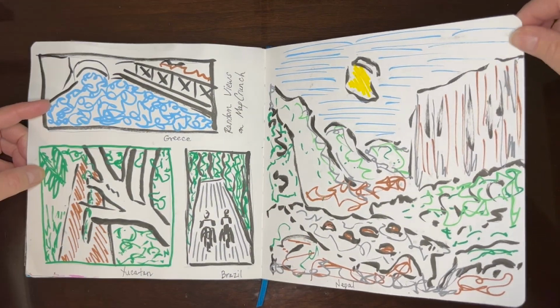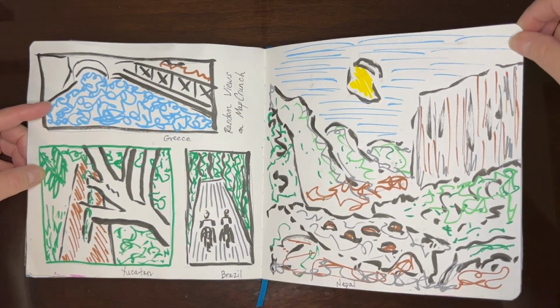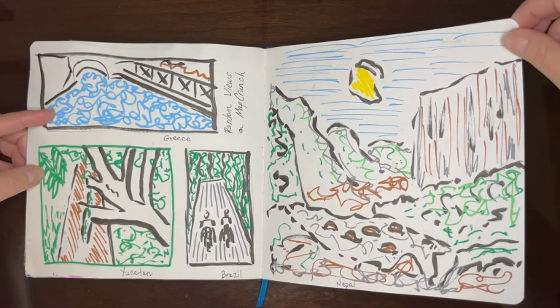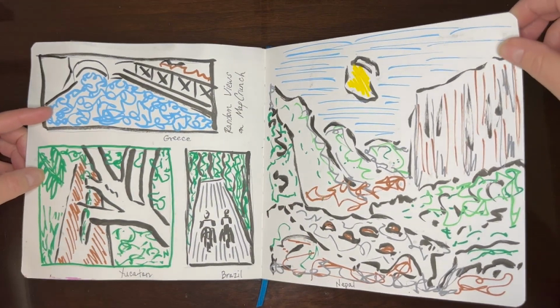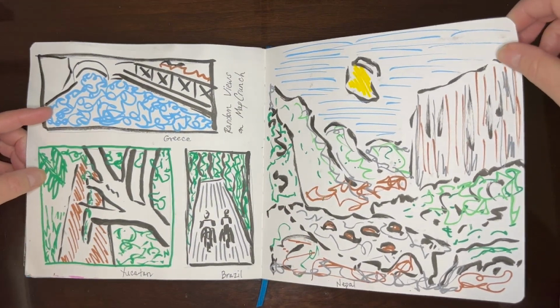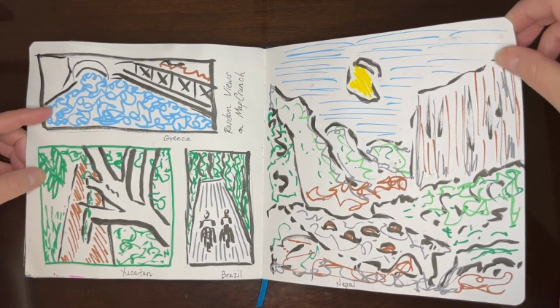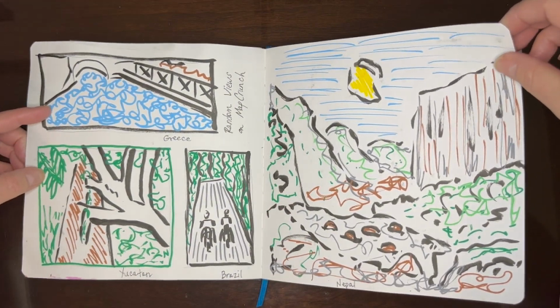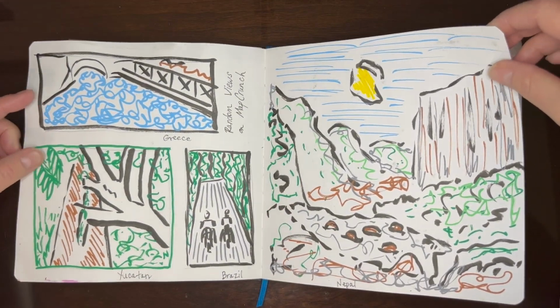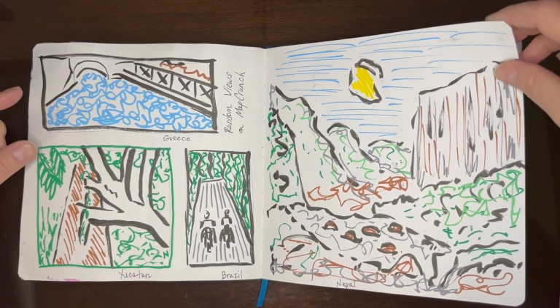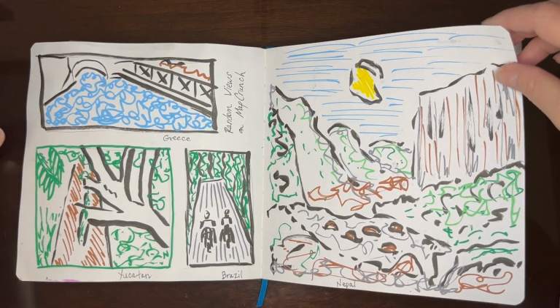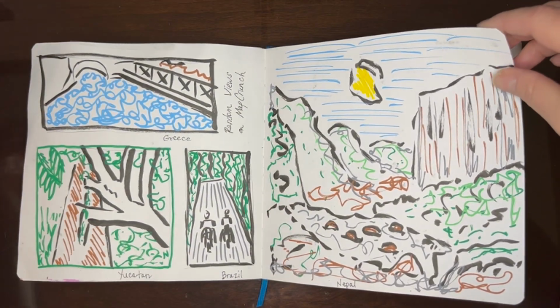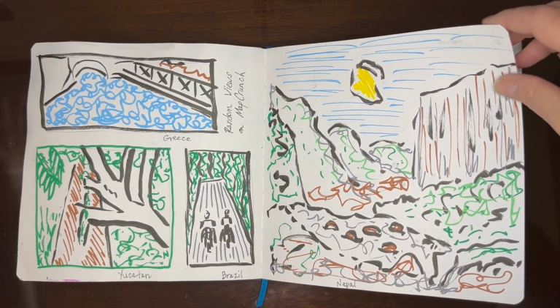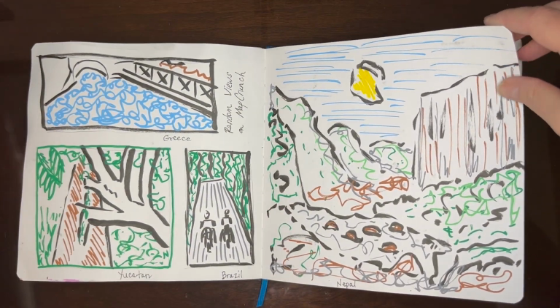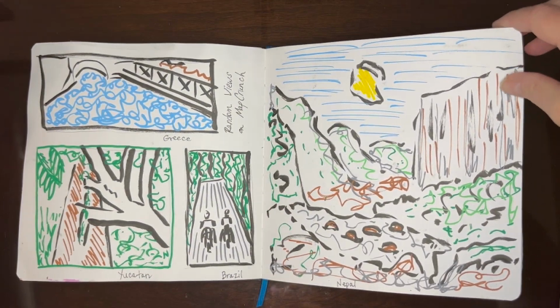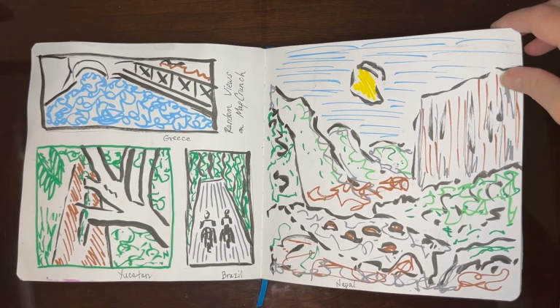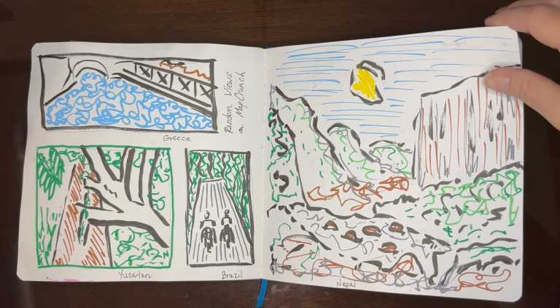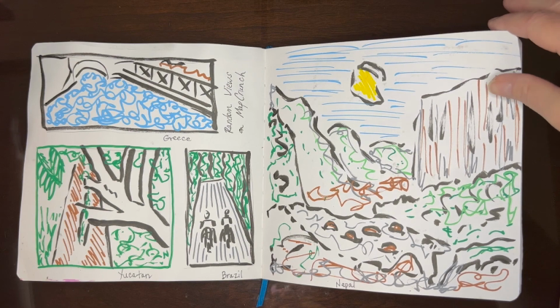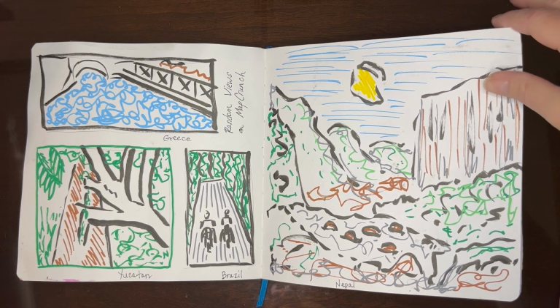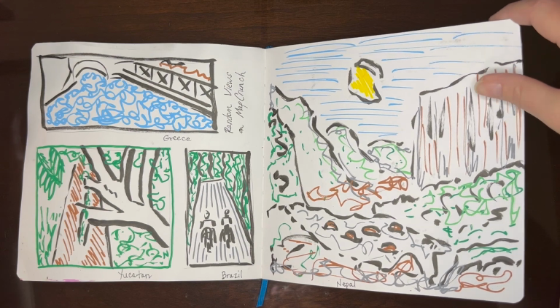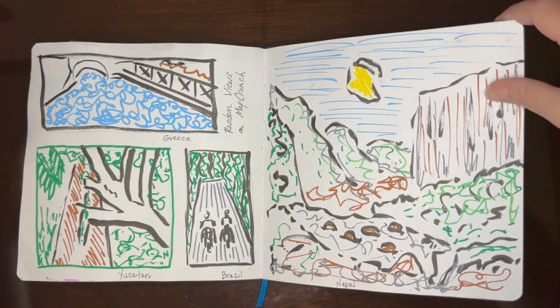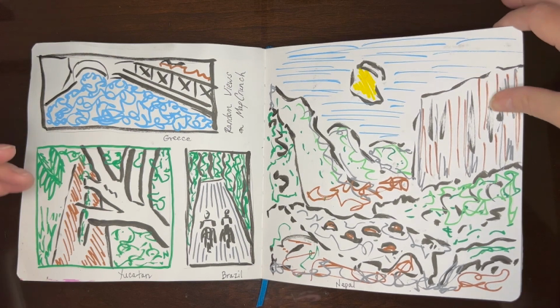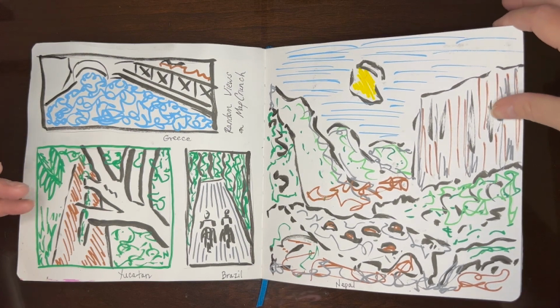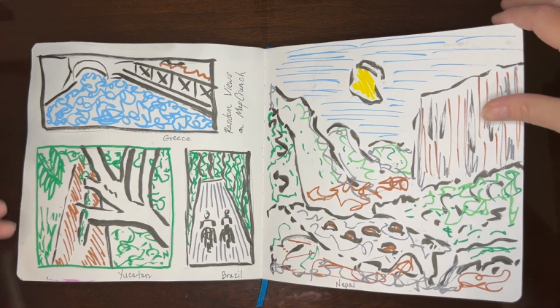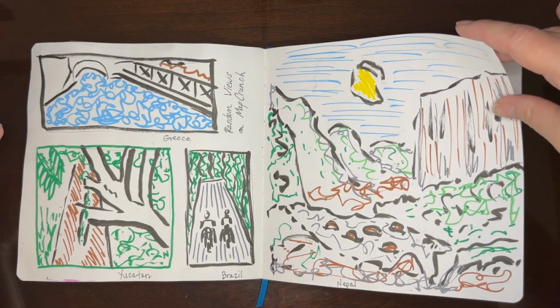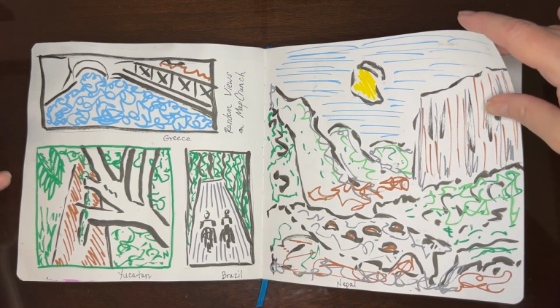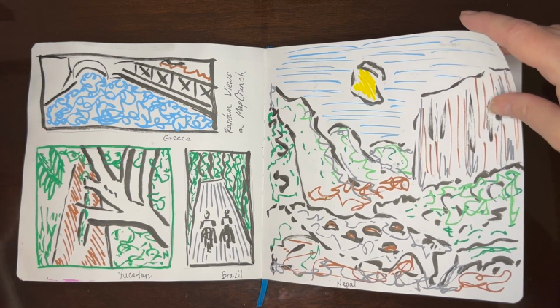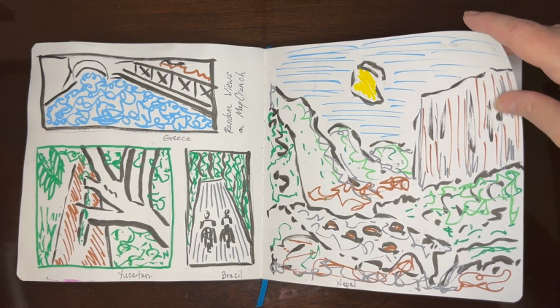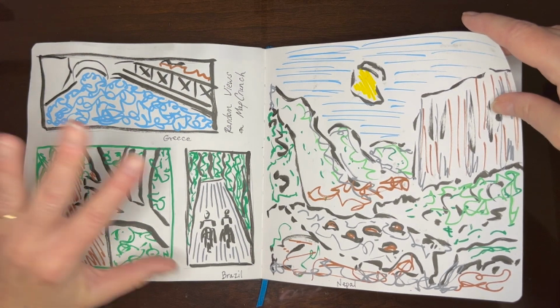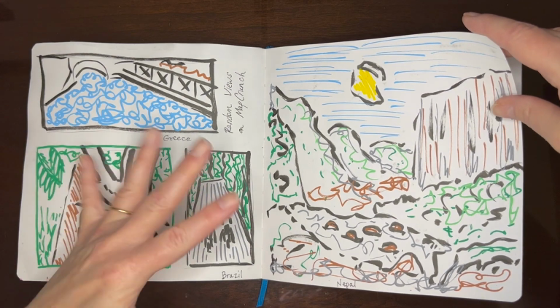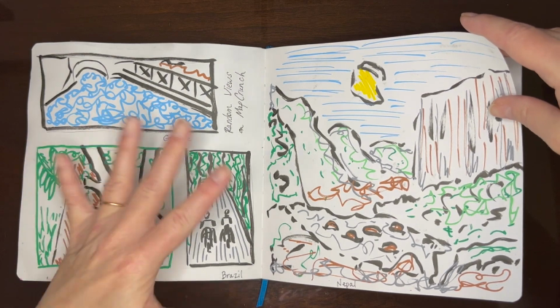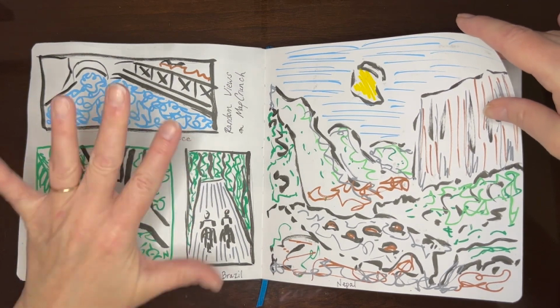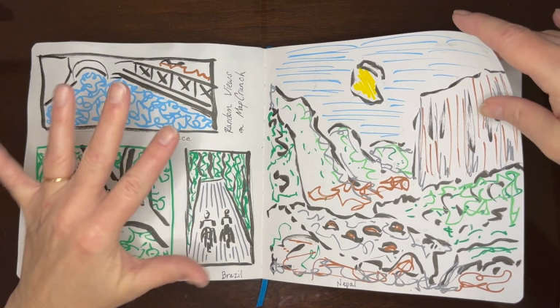Some random views from MapCrunch — trying to capture kind of the essence of a place quickly.